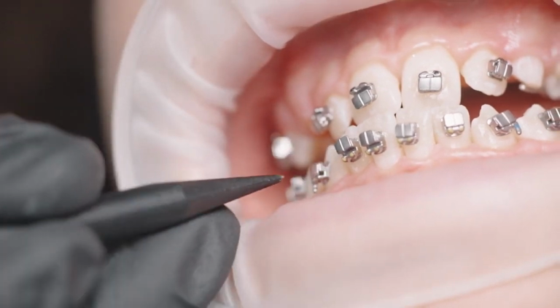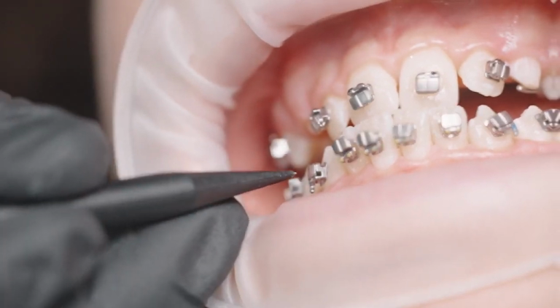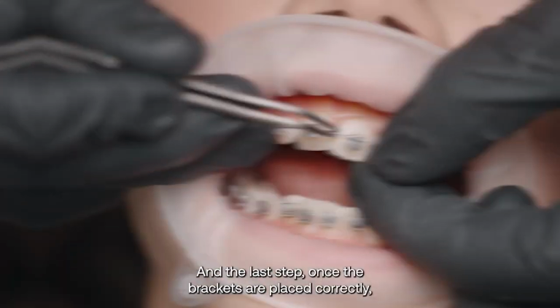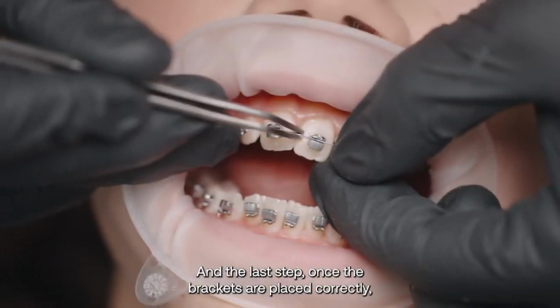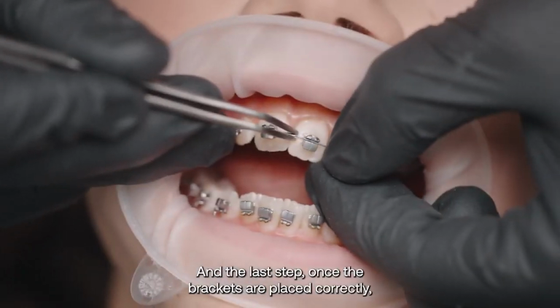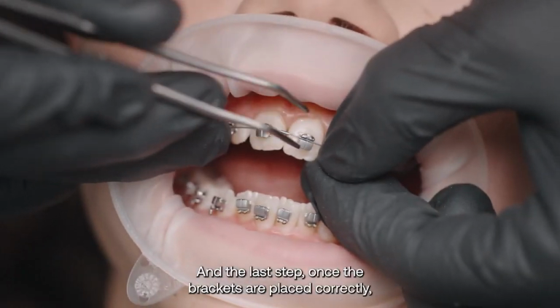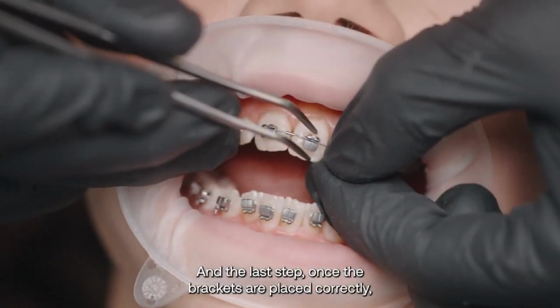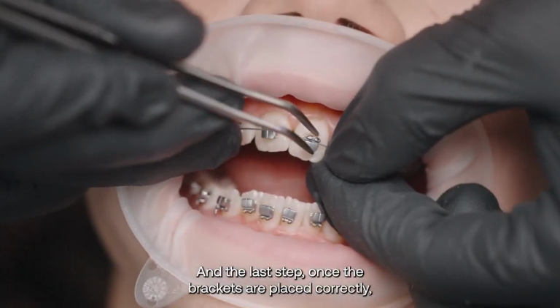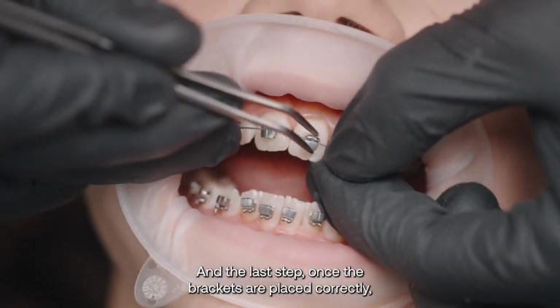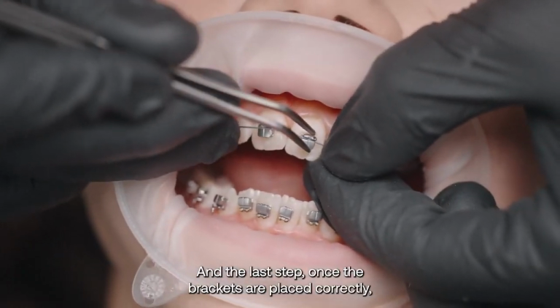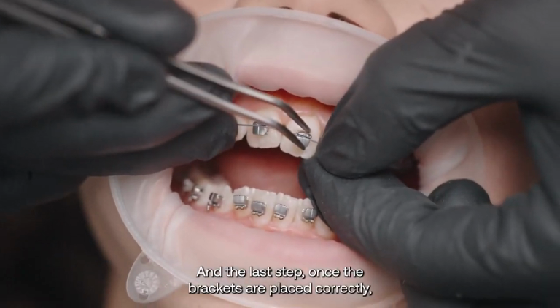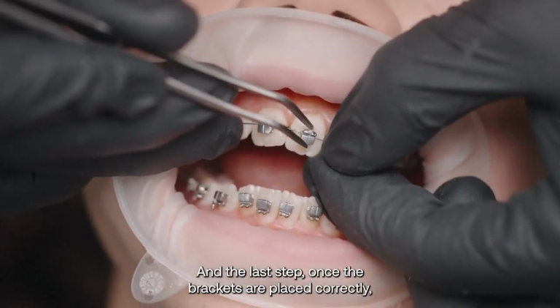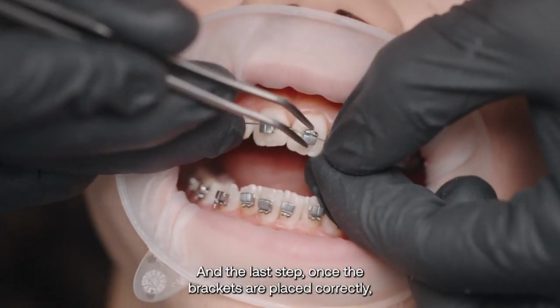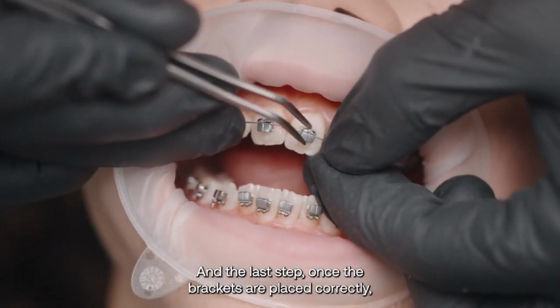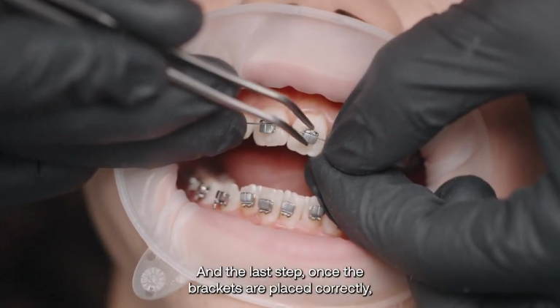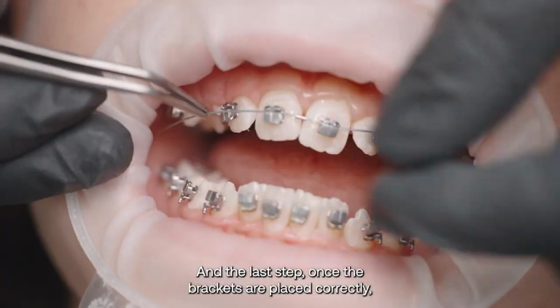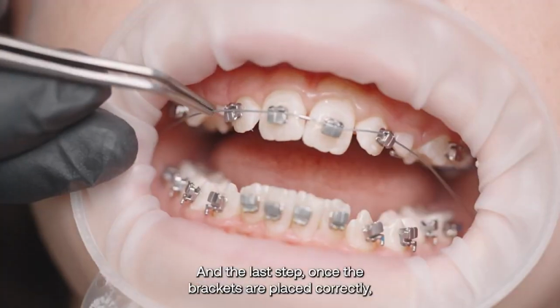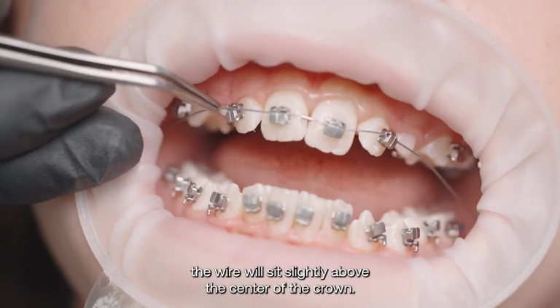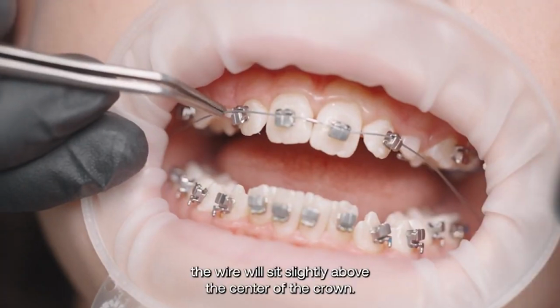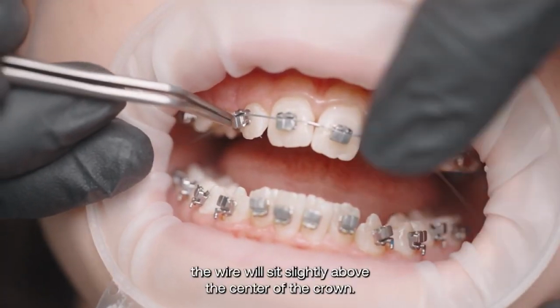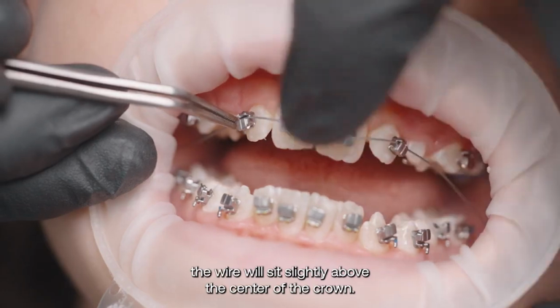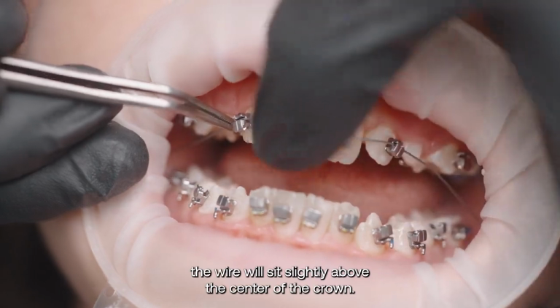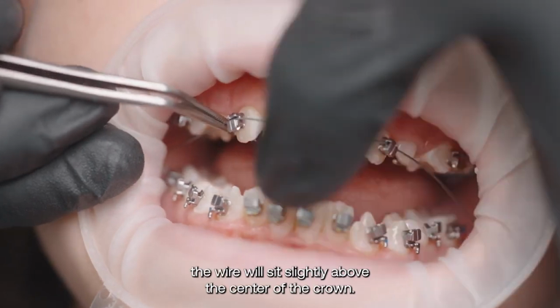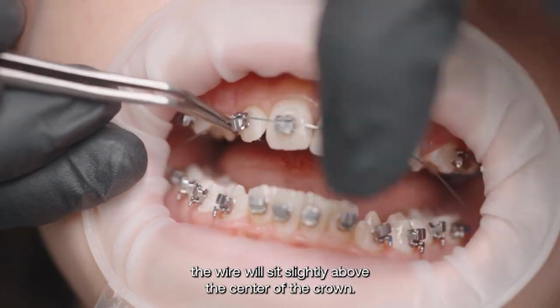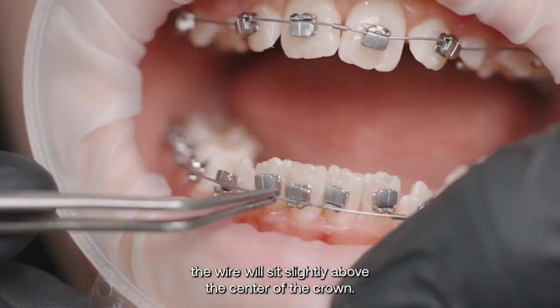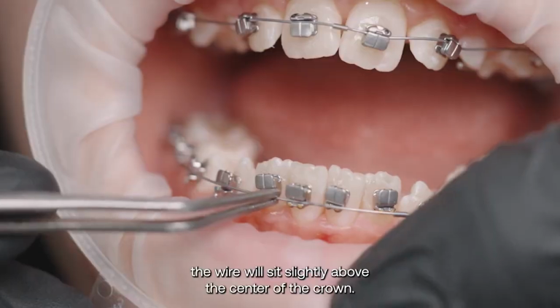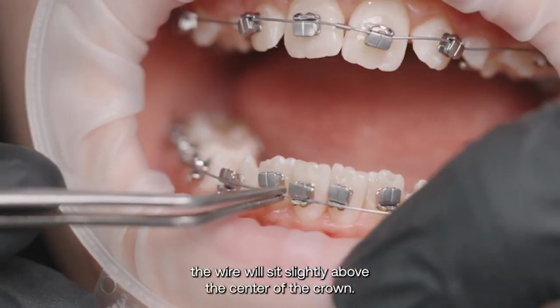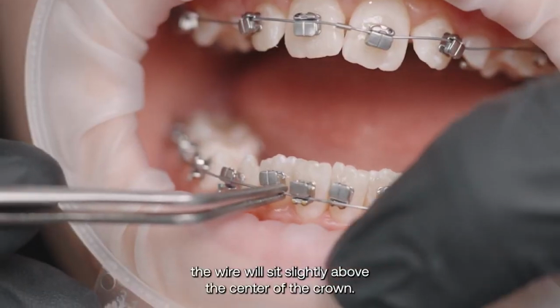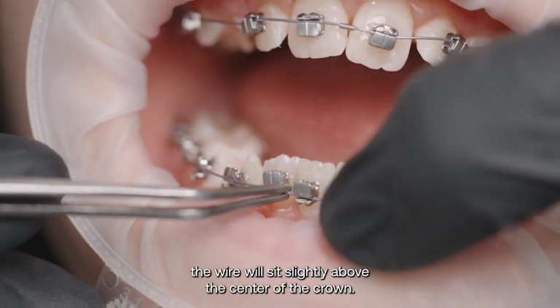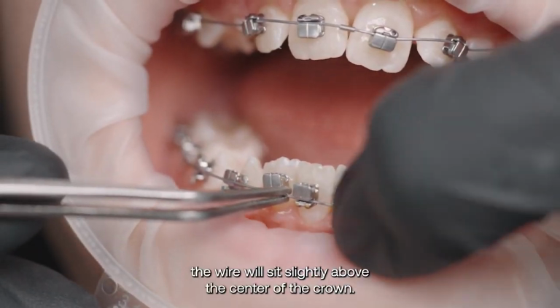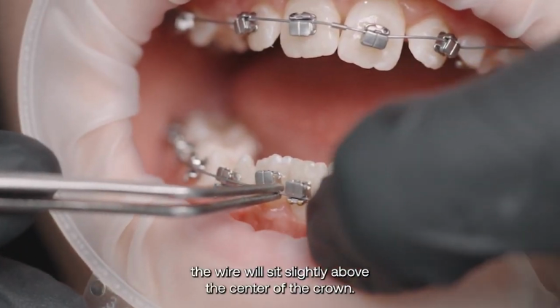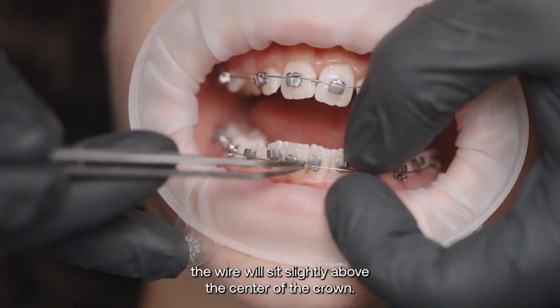And the last step: once the brackets are placed correctly, the wire will sit slightly above the center of the crown.